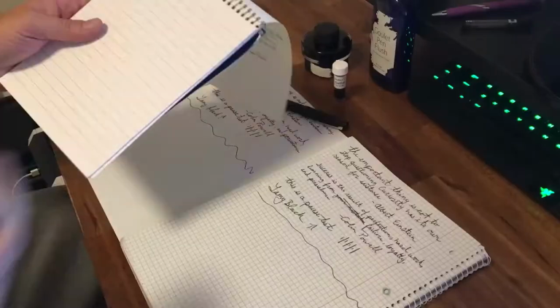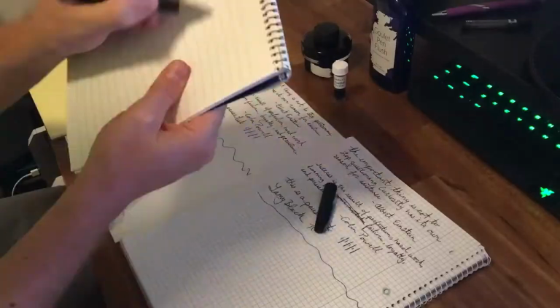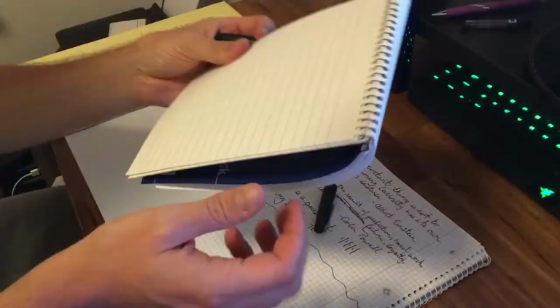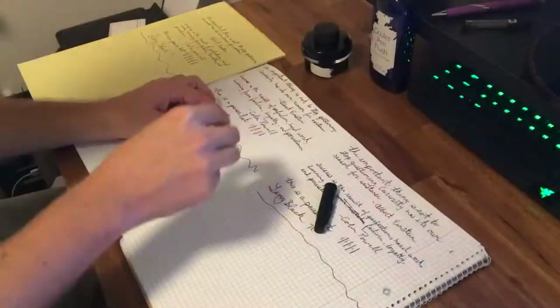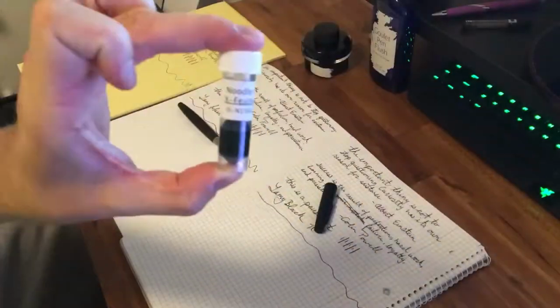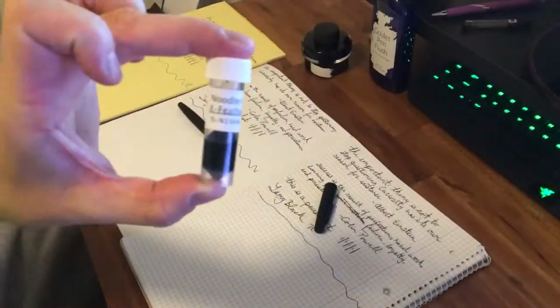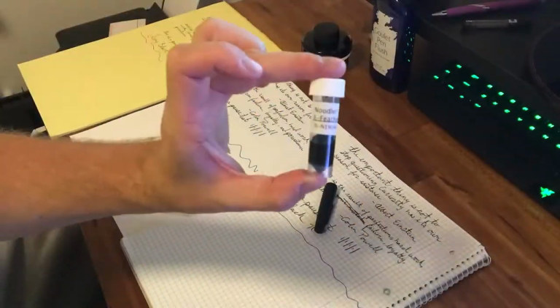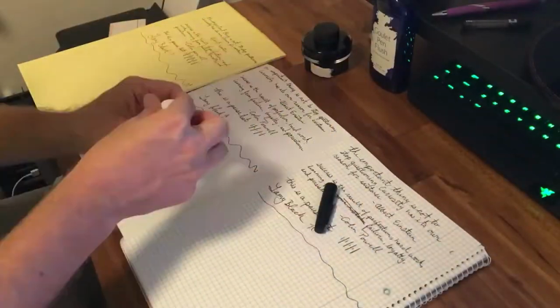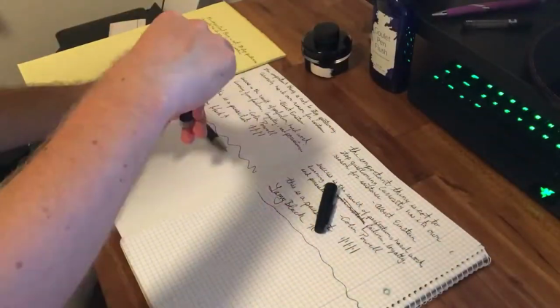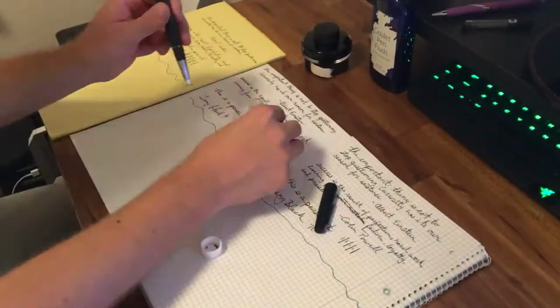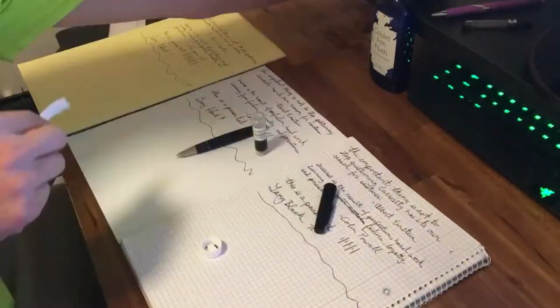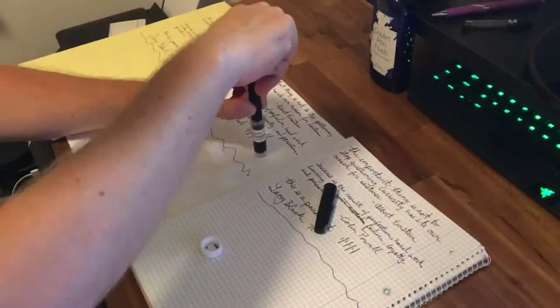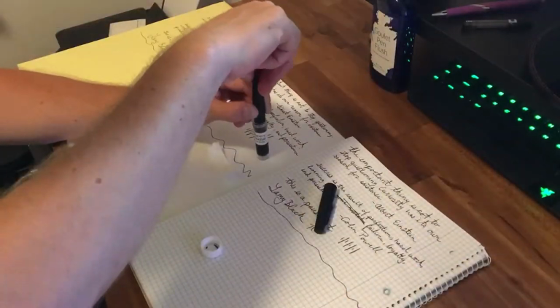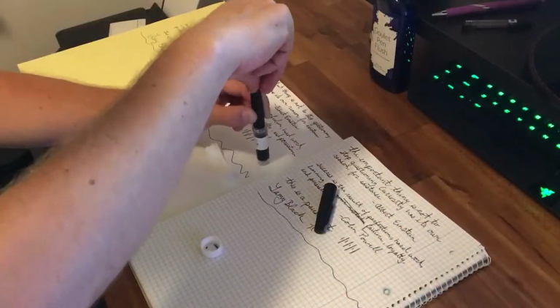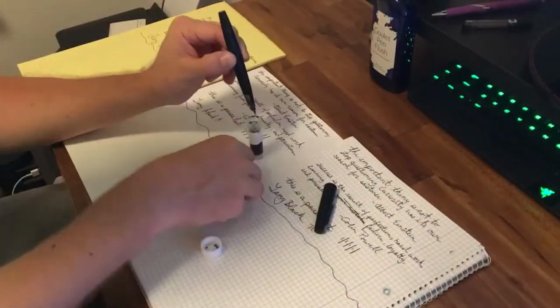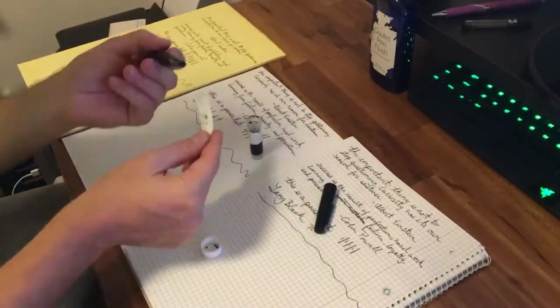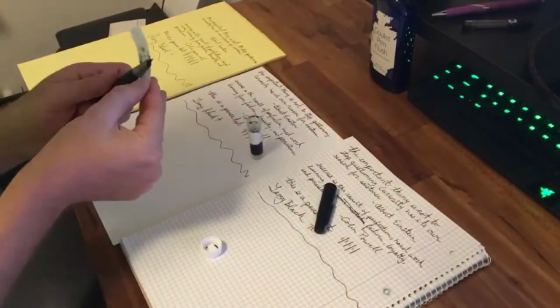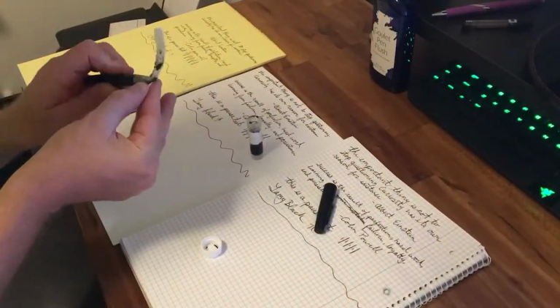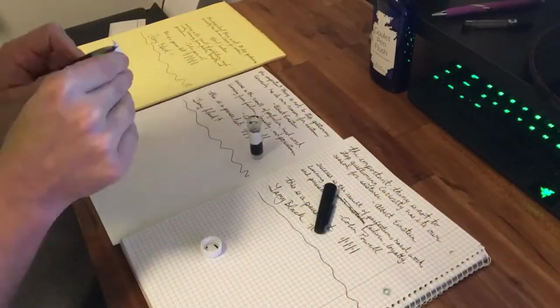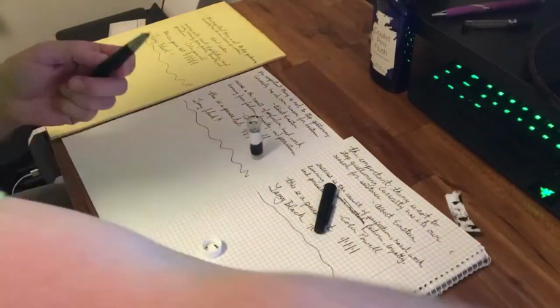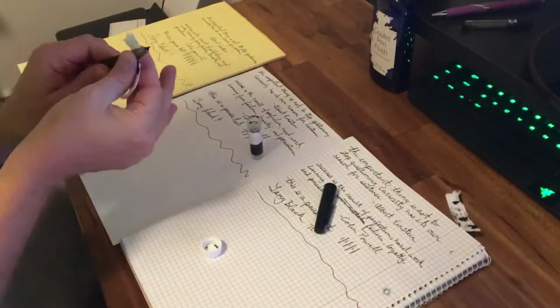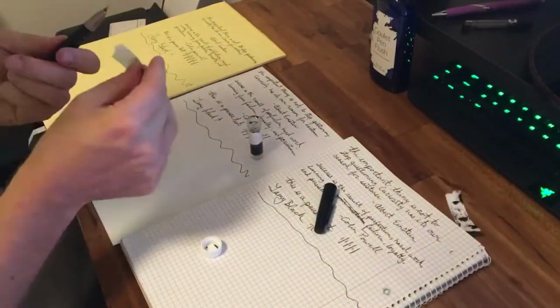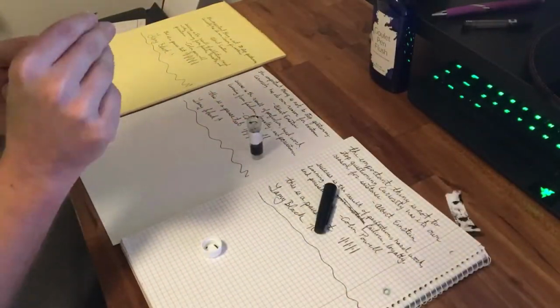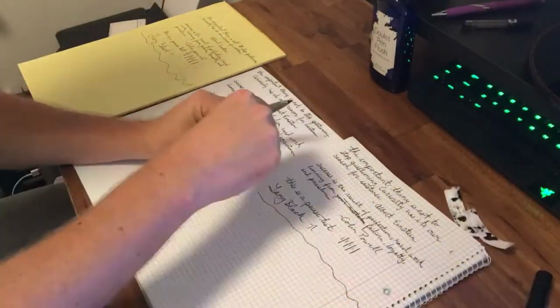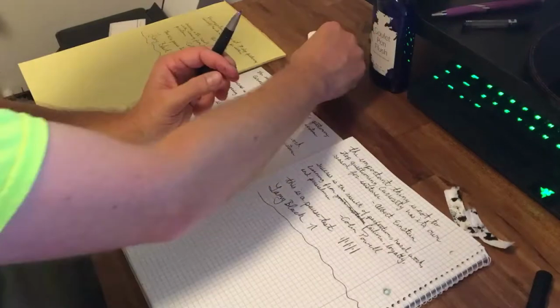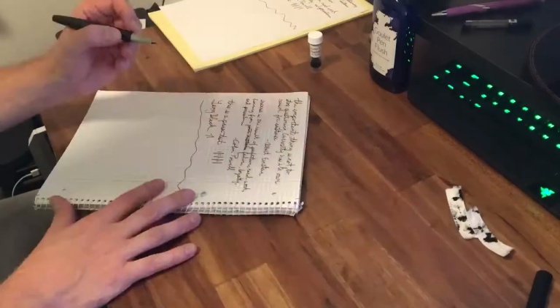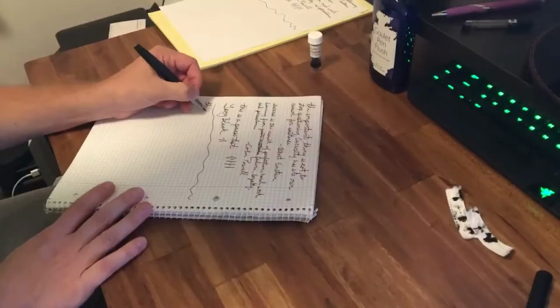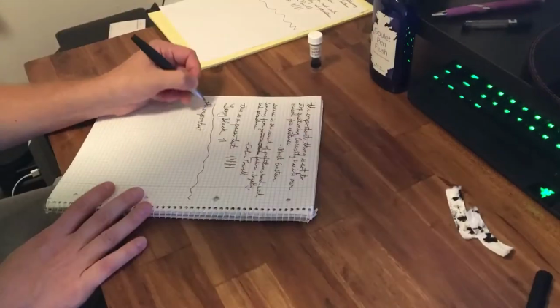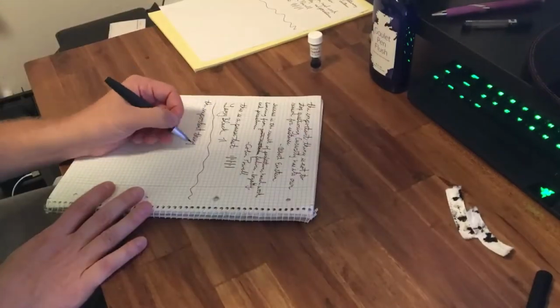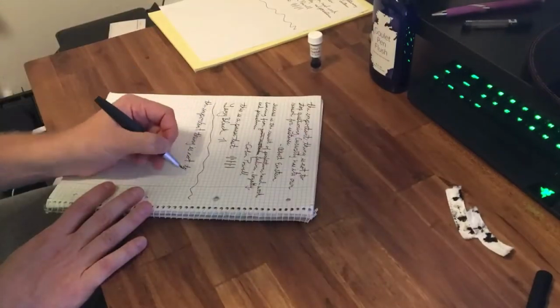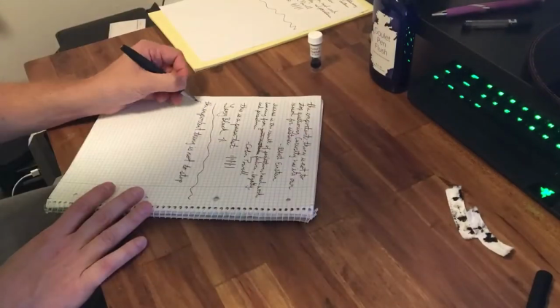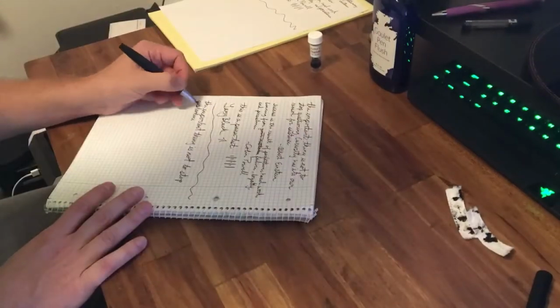I then filled it with the X Feather and repeated the quote and the other things to match identically.